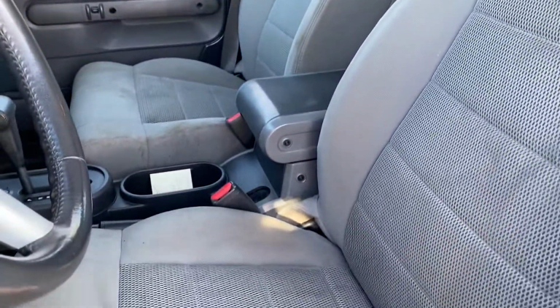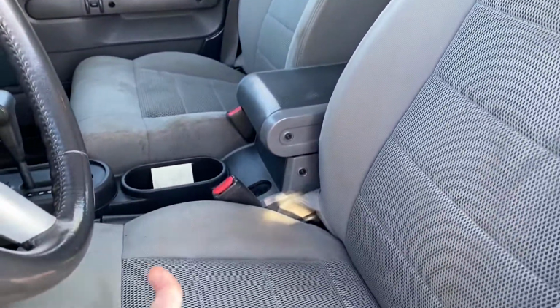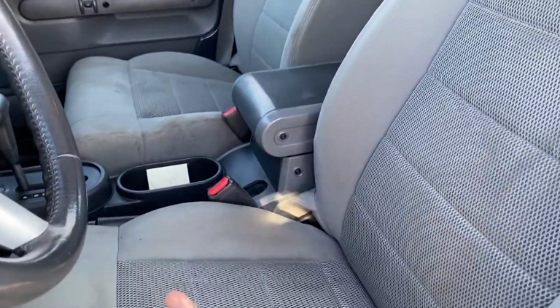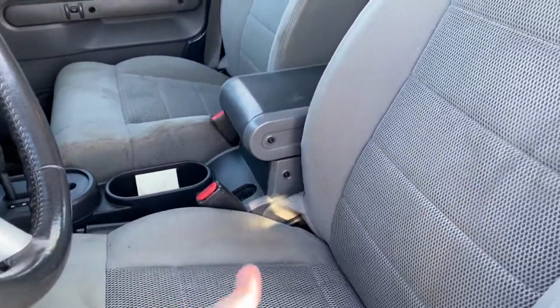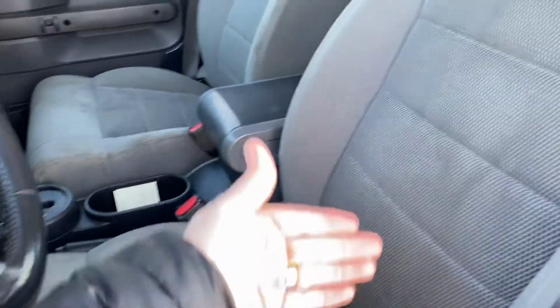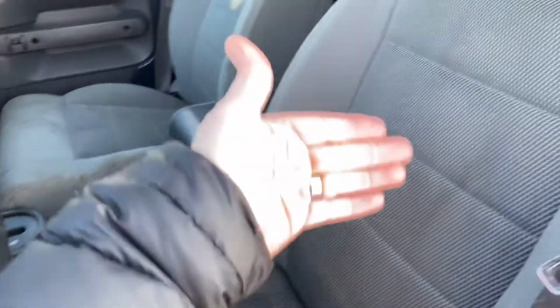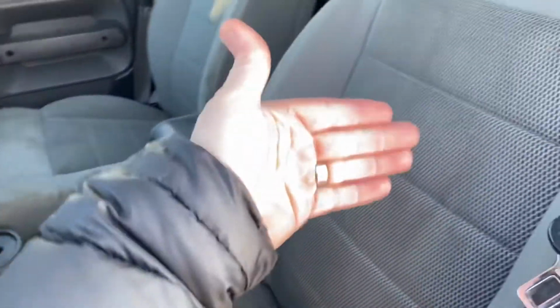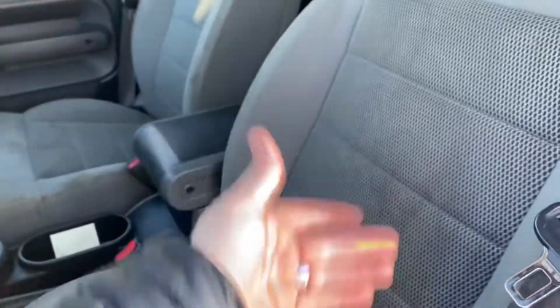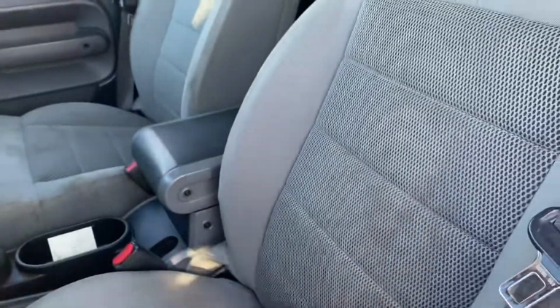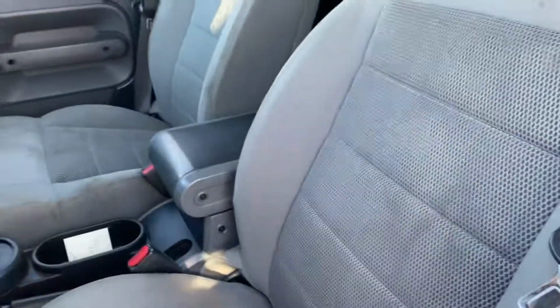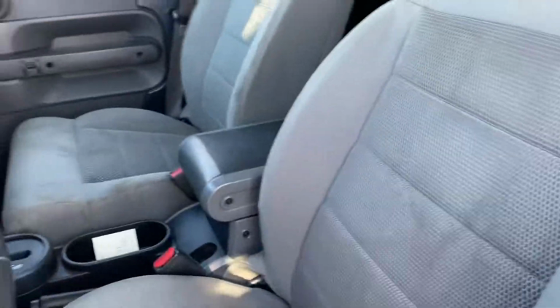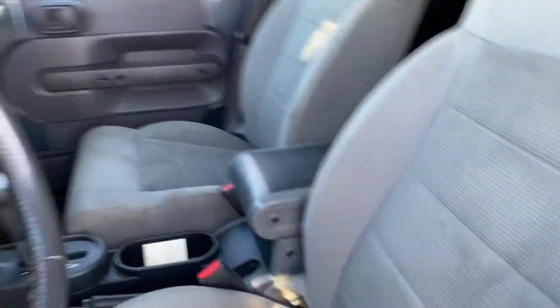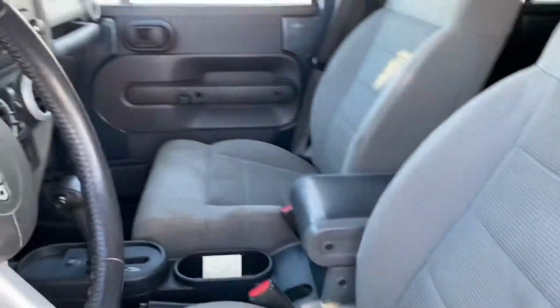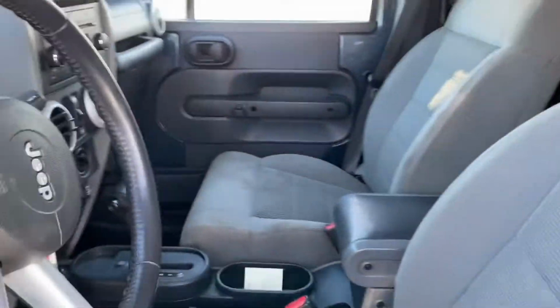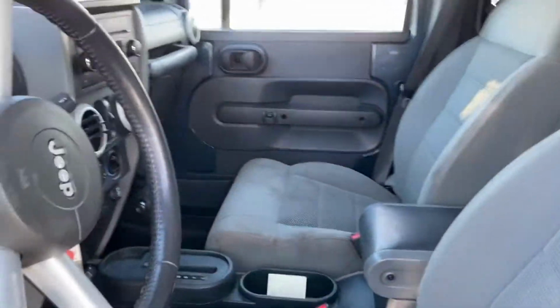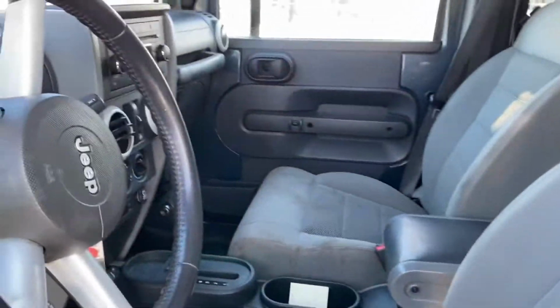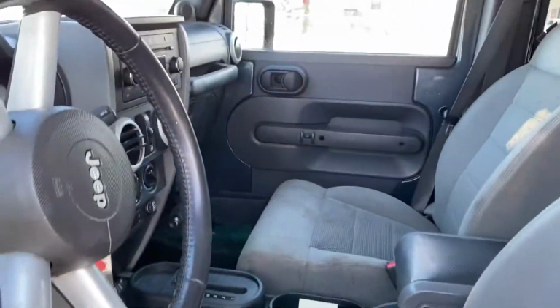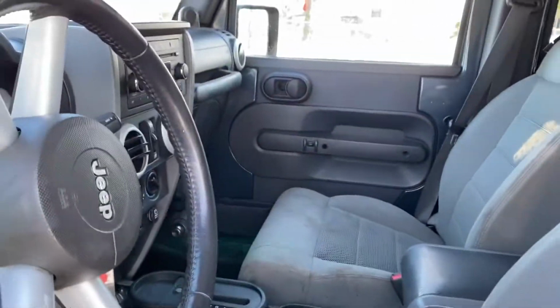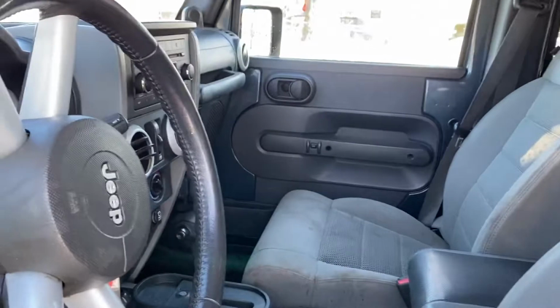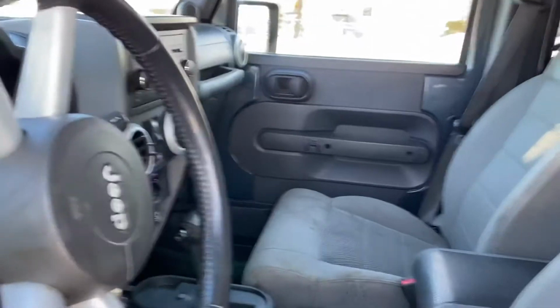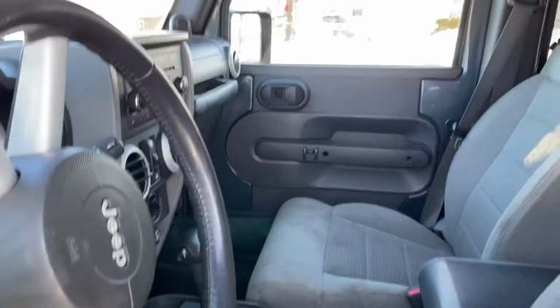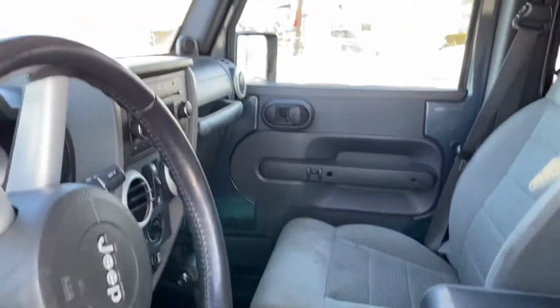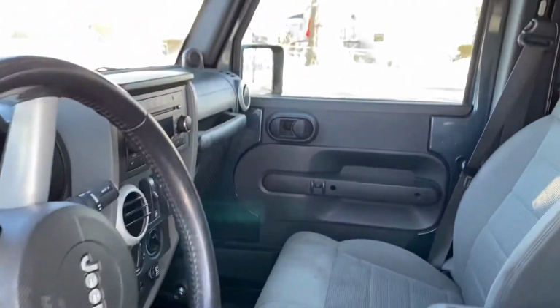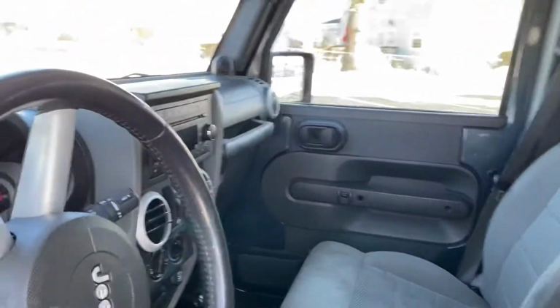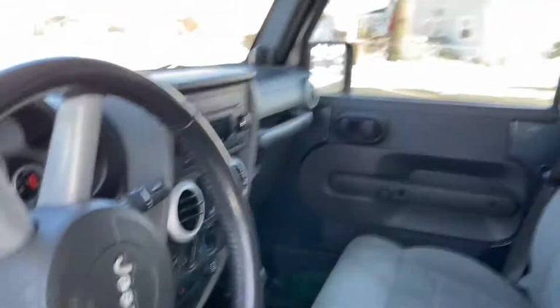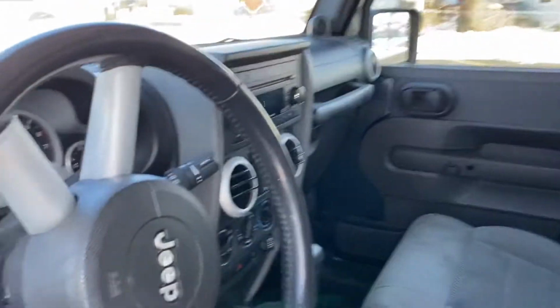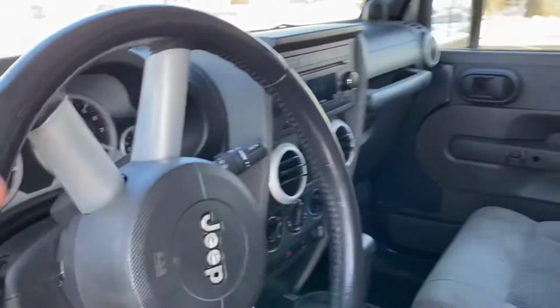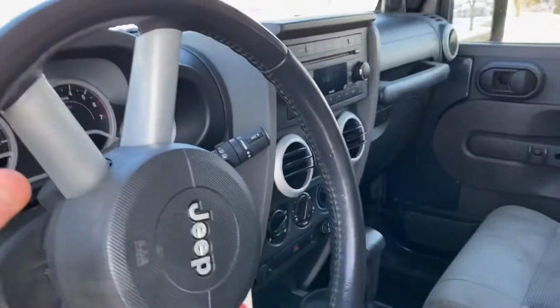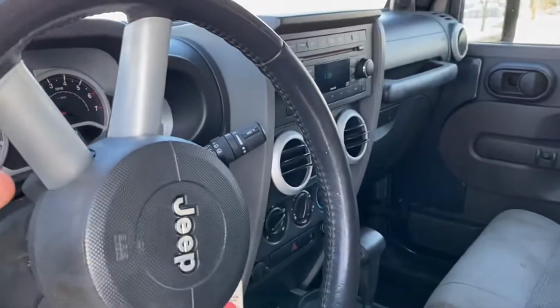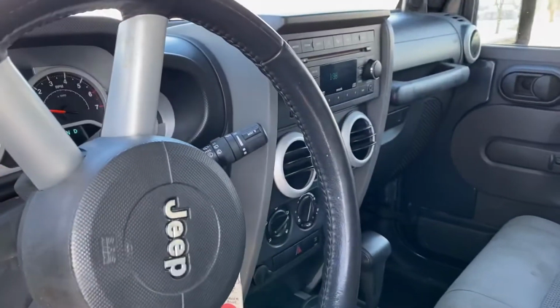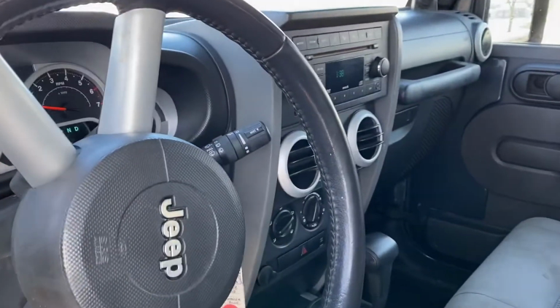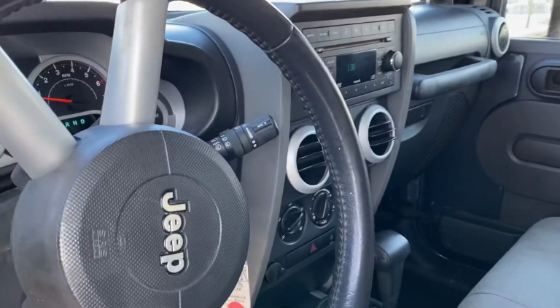Seat covers — you can have professional seat covers fitted by Catskin, which actually make really nice ones.